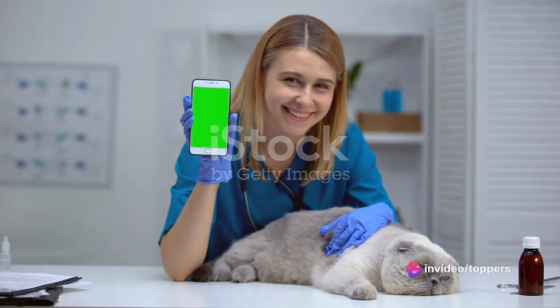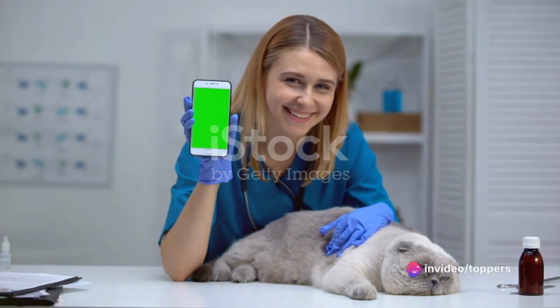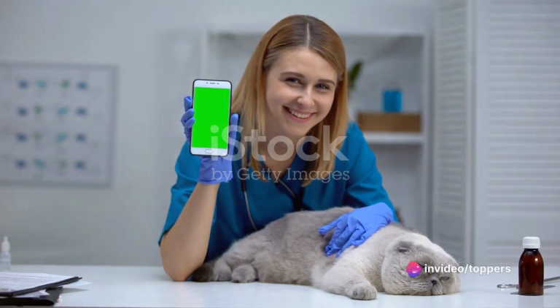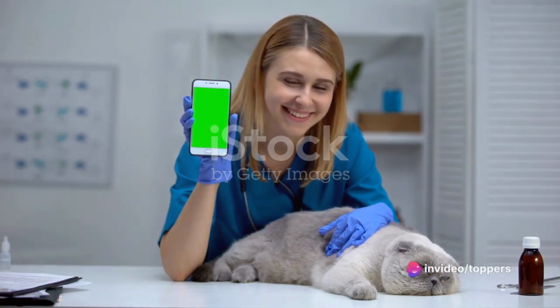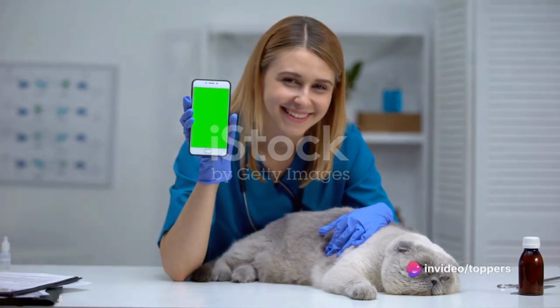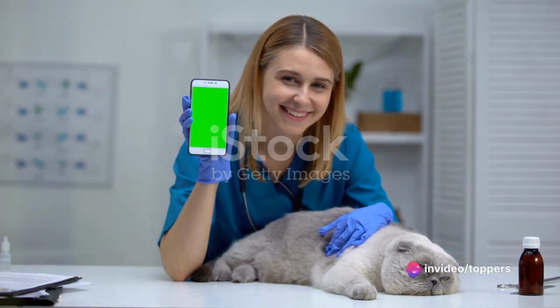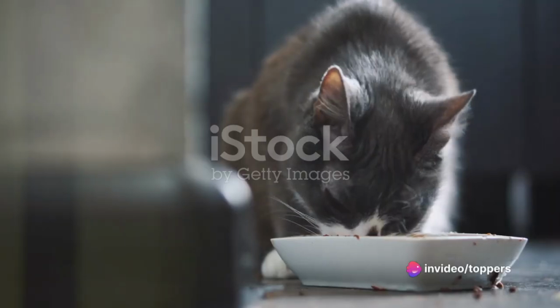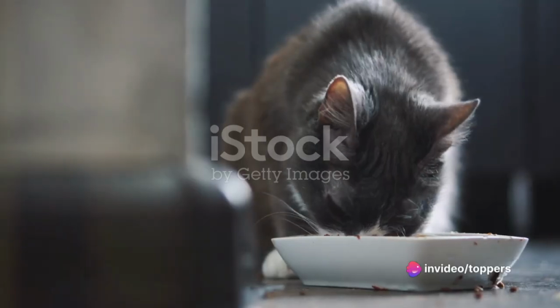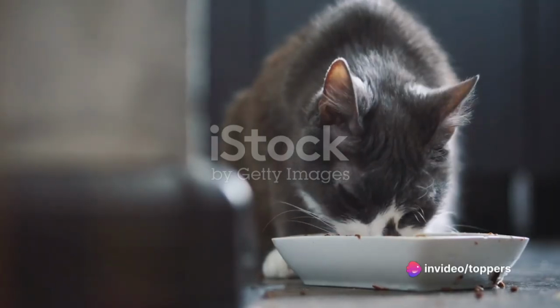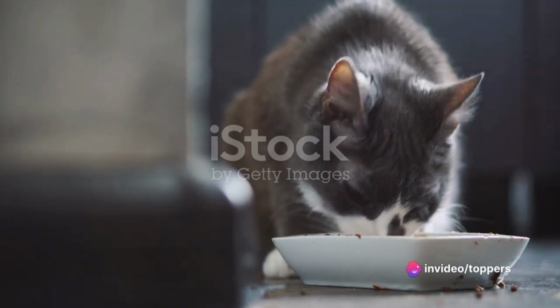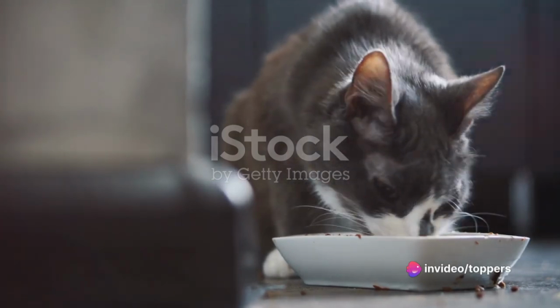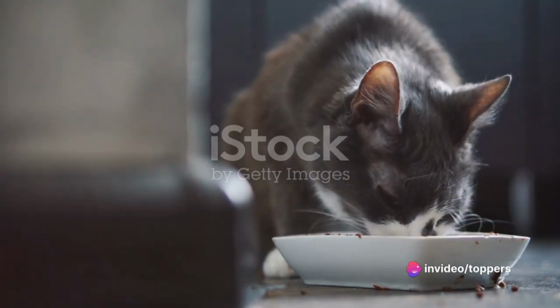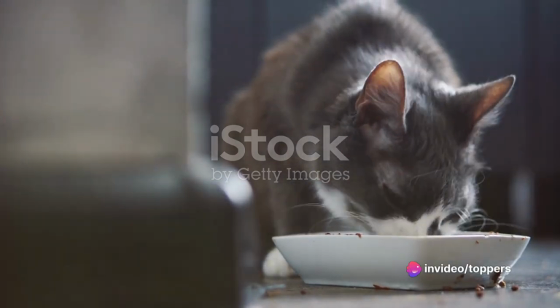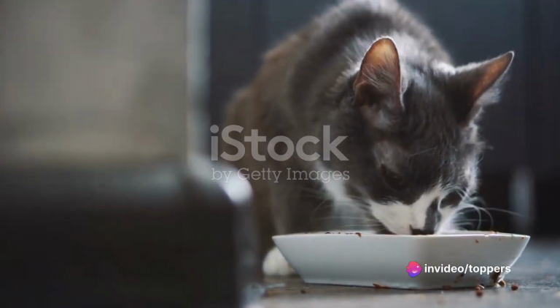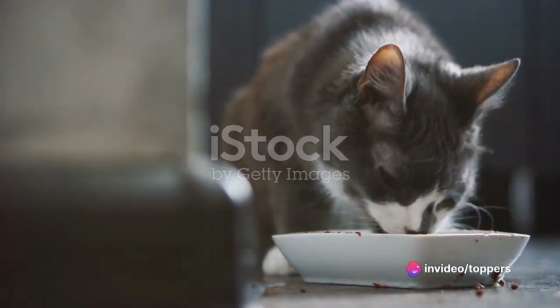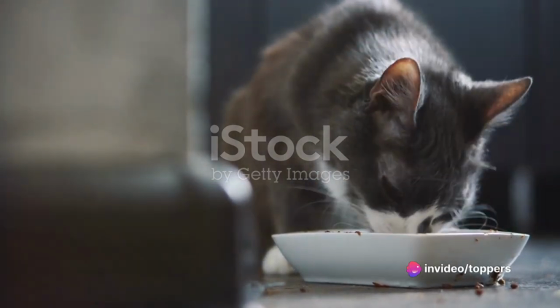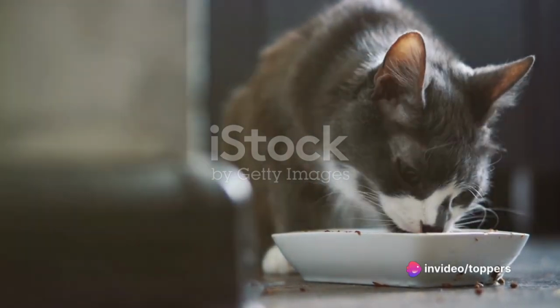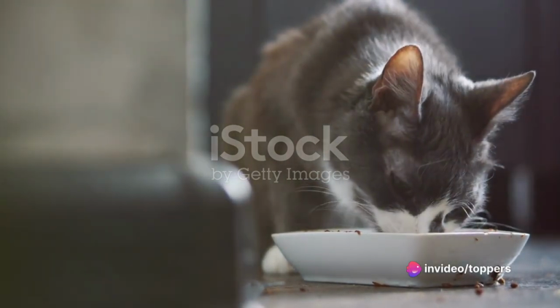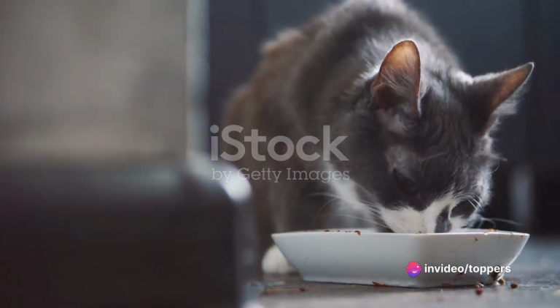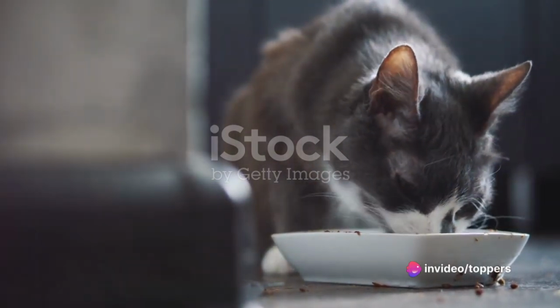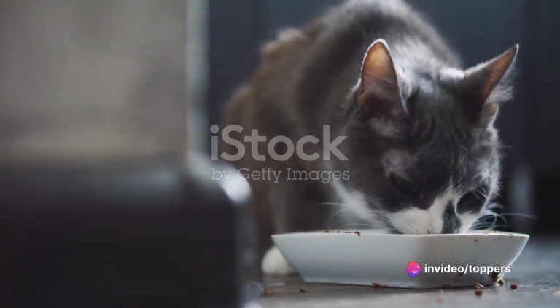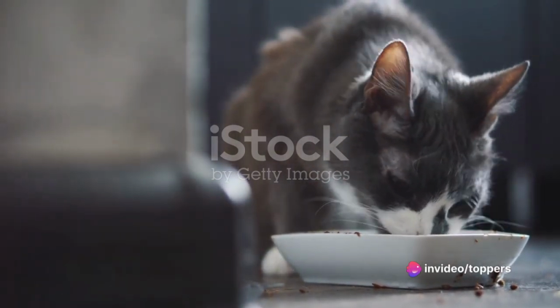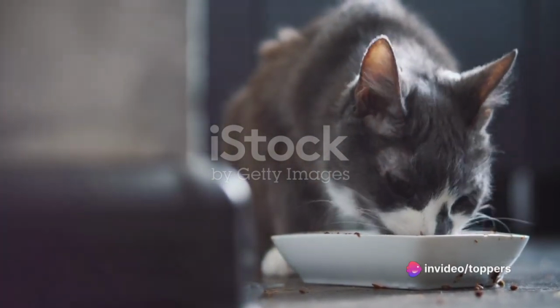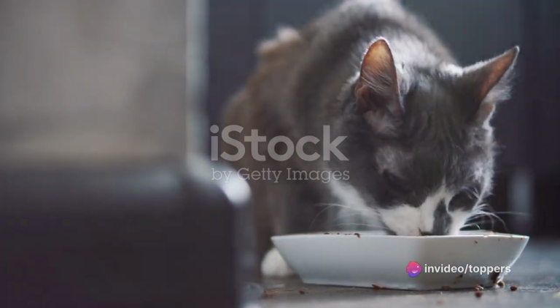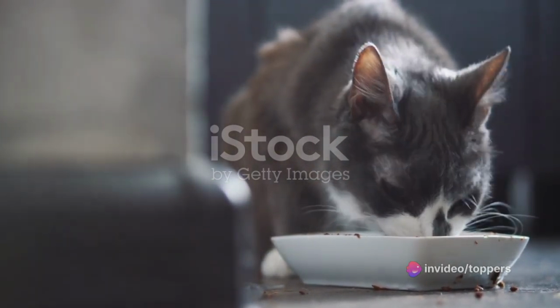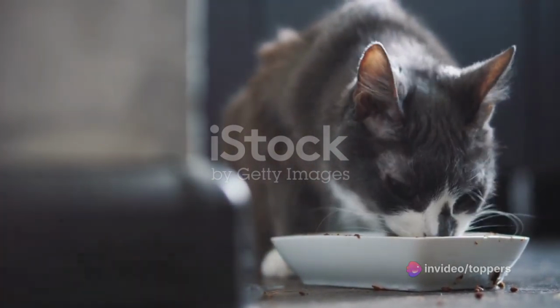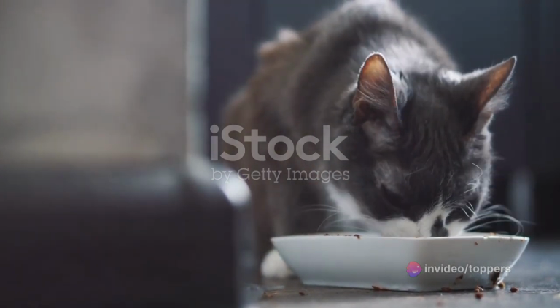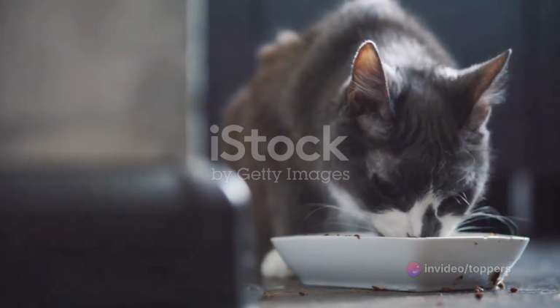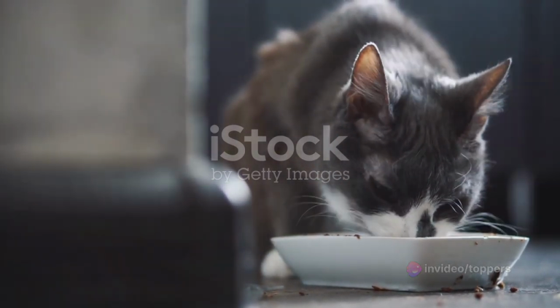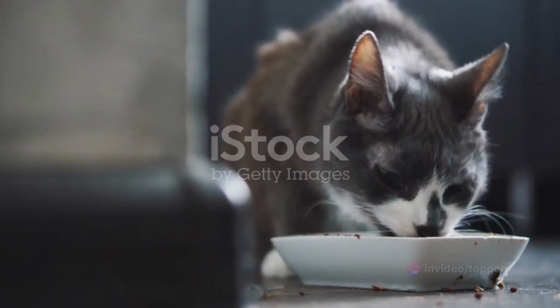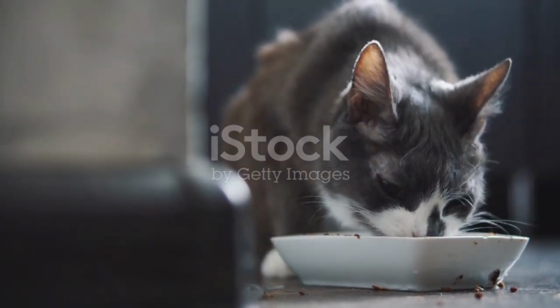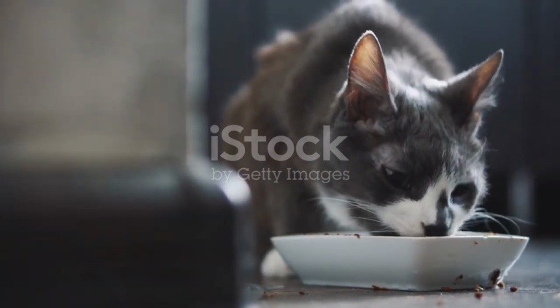Third on our list is Purina Tidy Cats. This litter delivers on its name, keeping your home tidy with its strong clumping action.